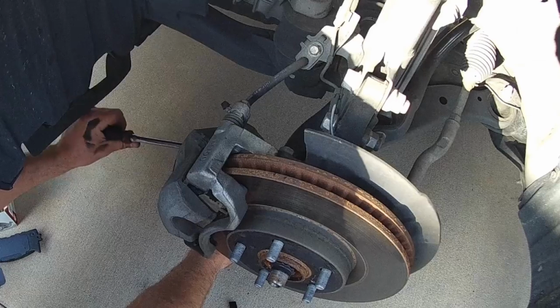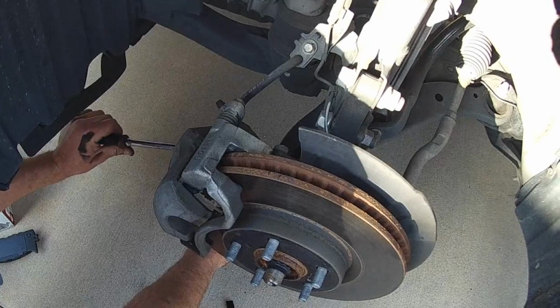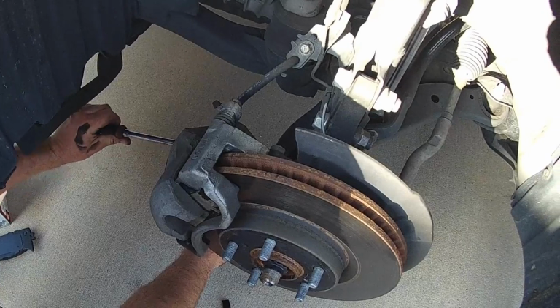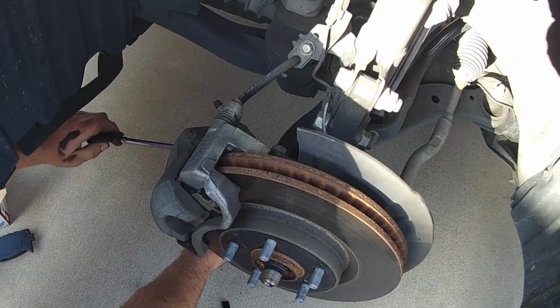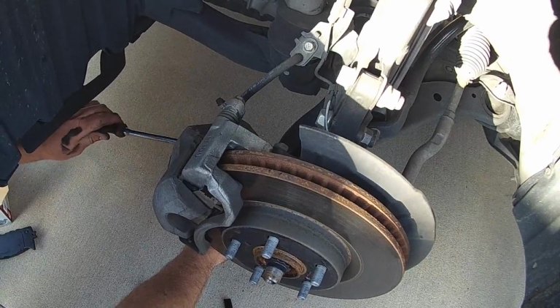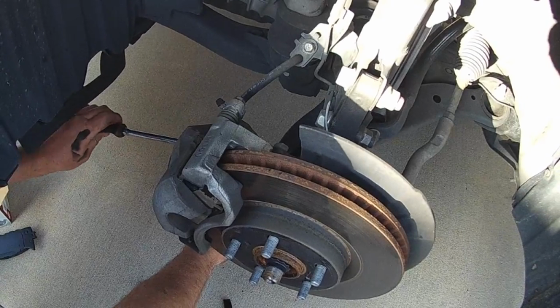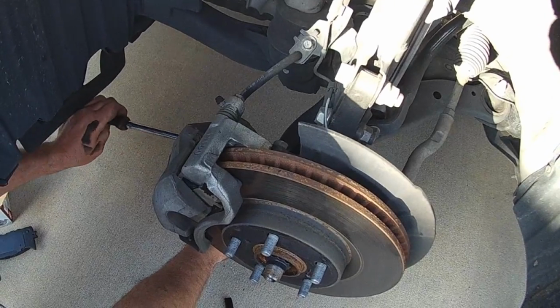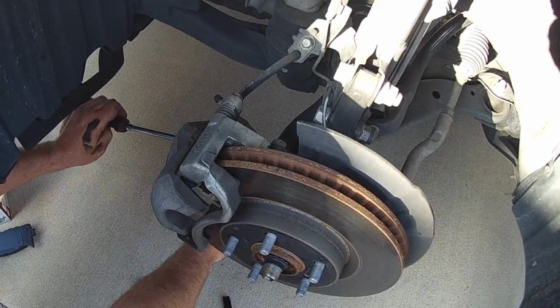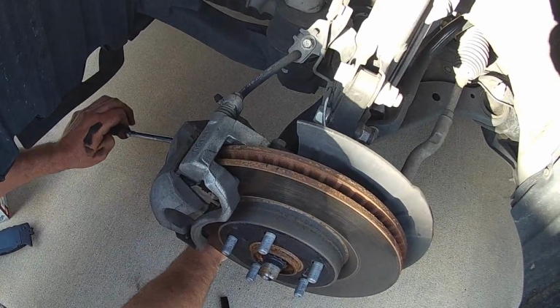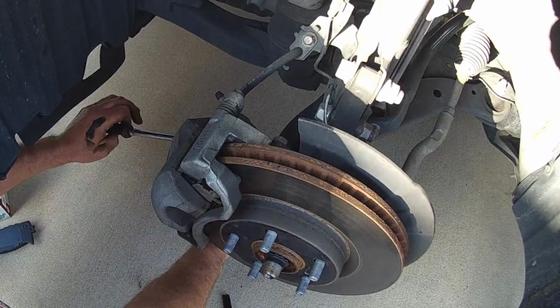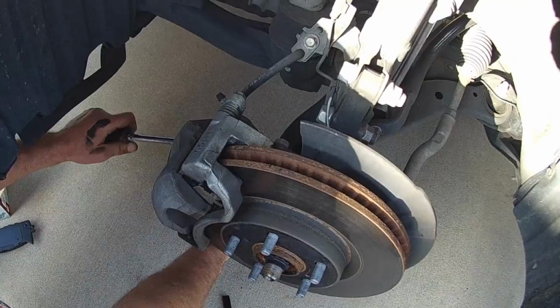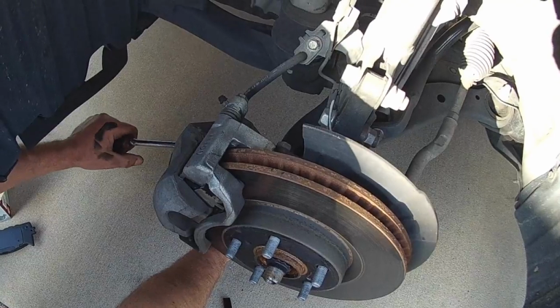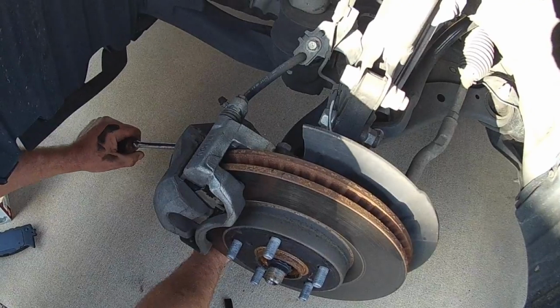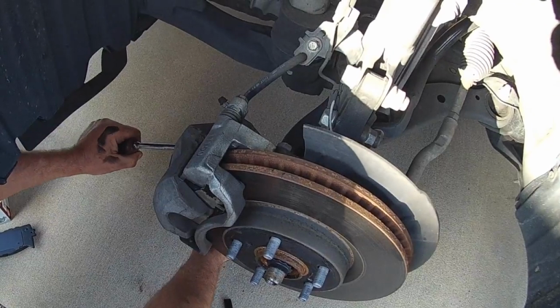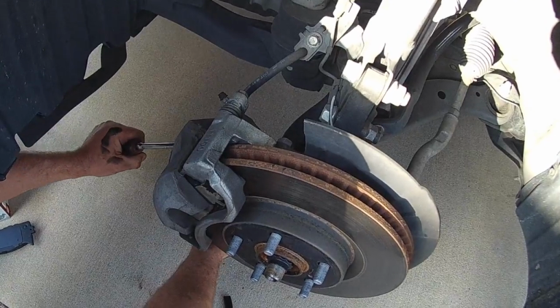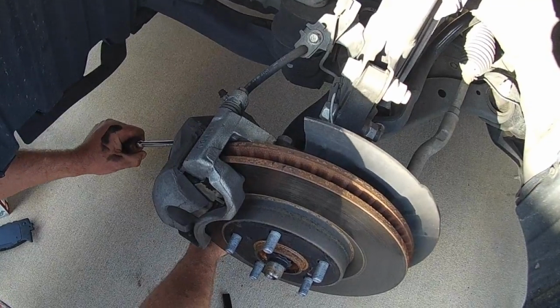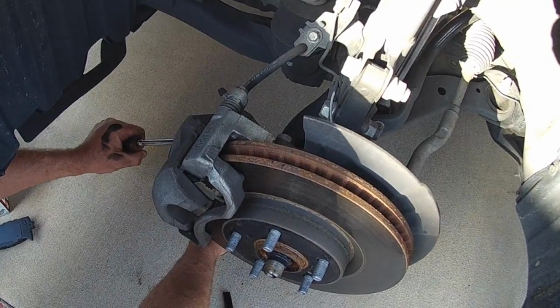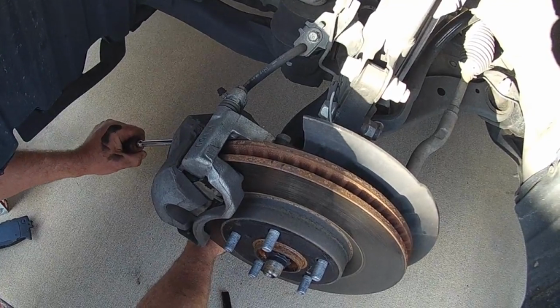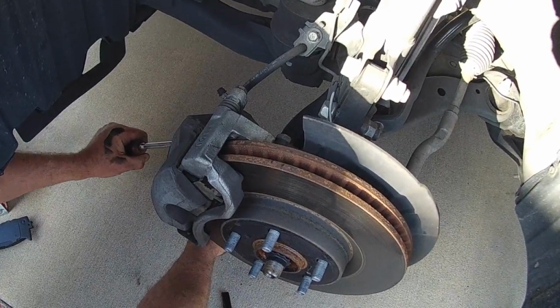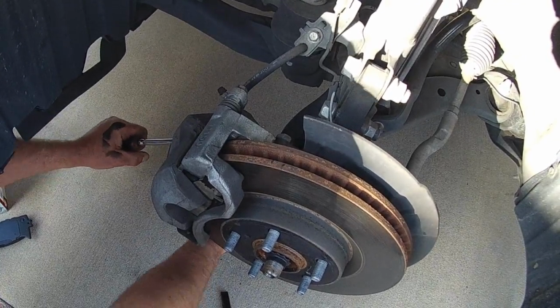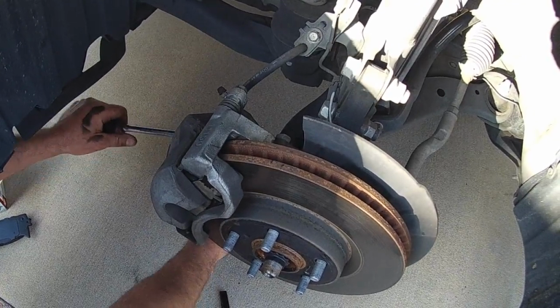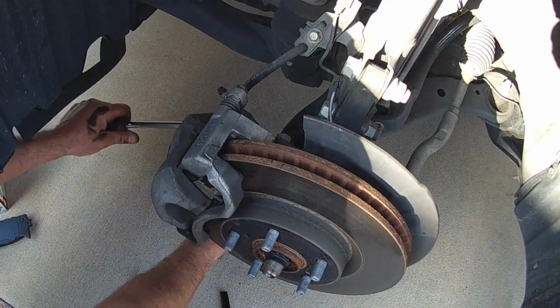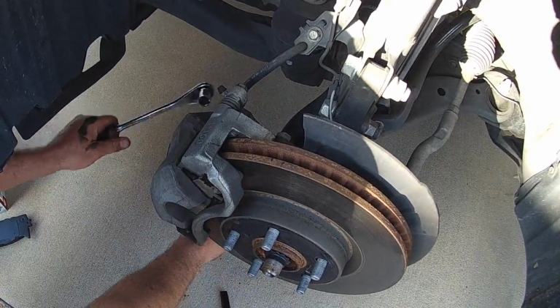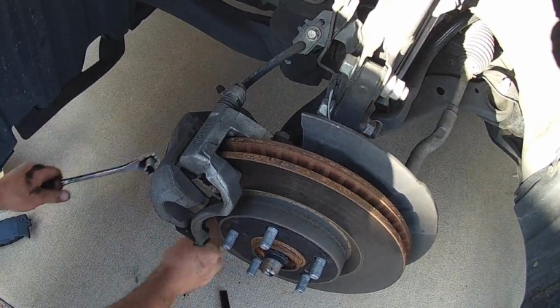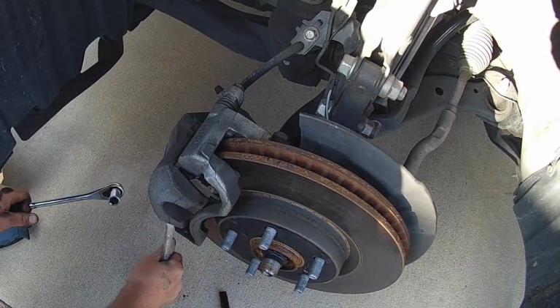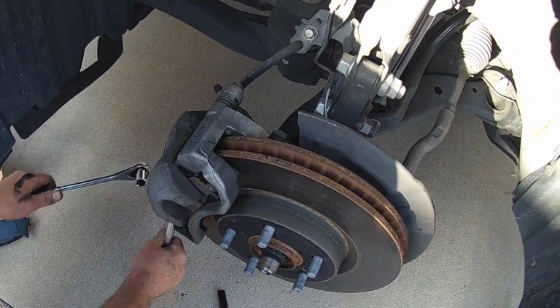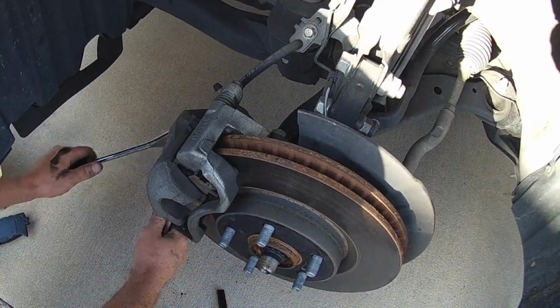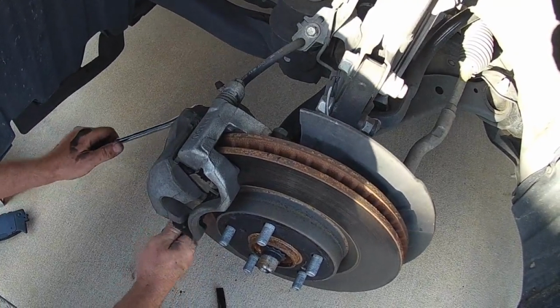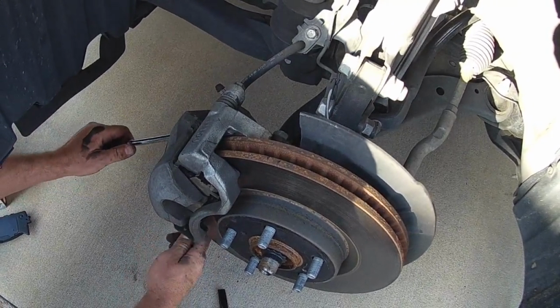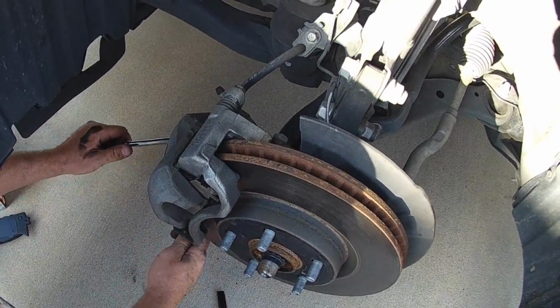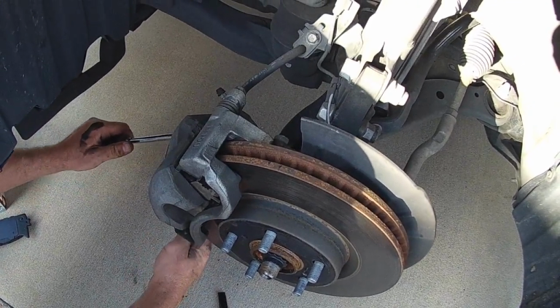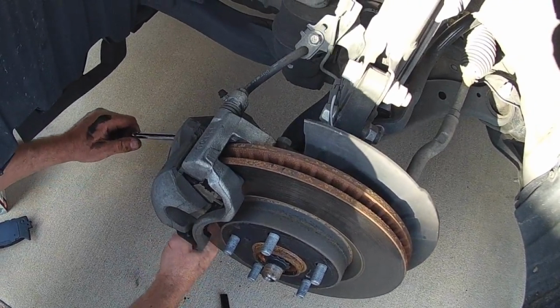What's the torque spec on that? About — good and tight? Yeah, that's about it.